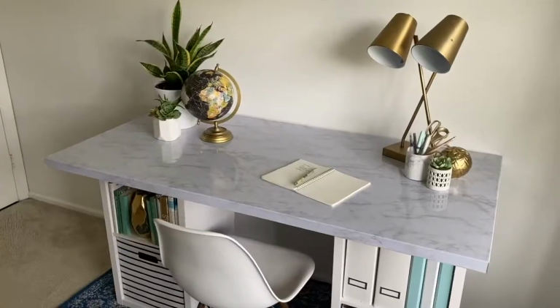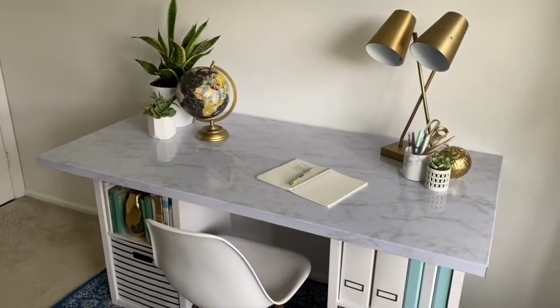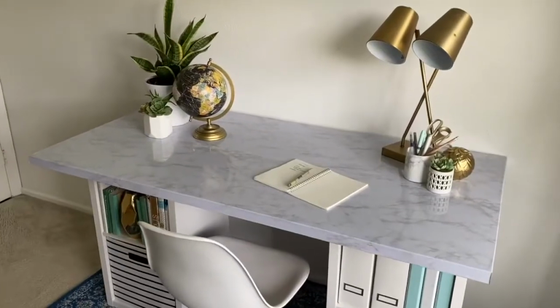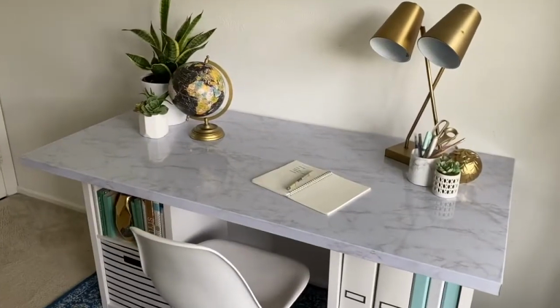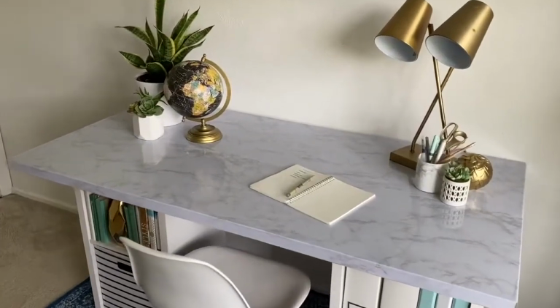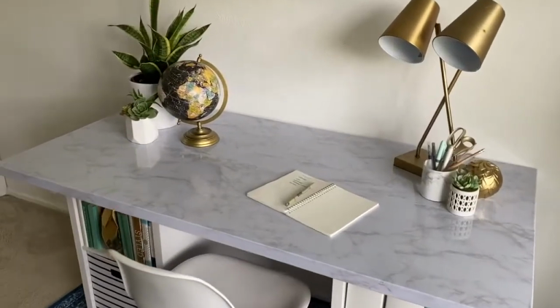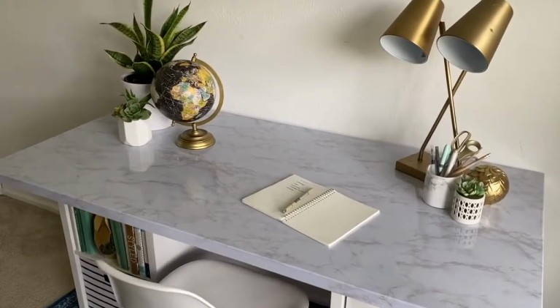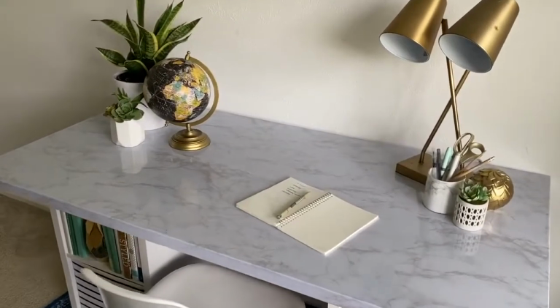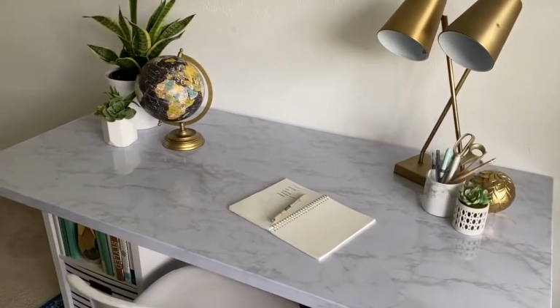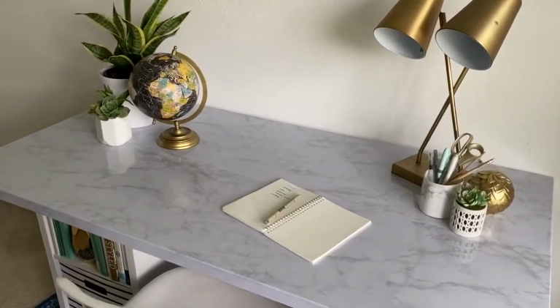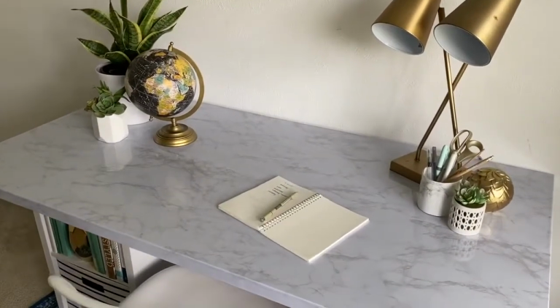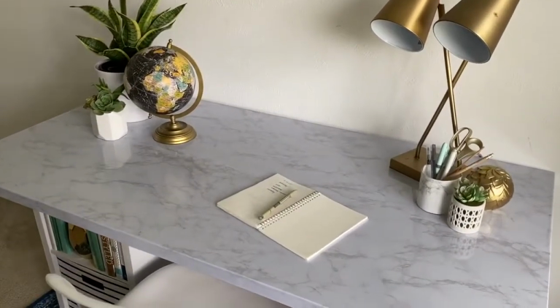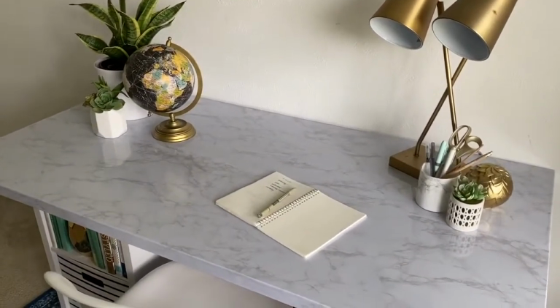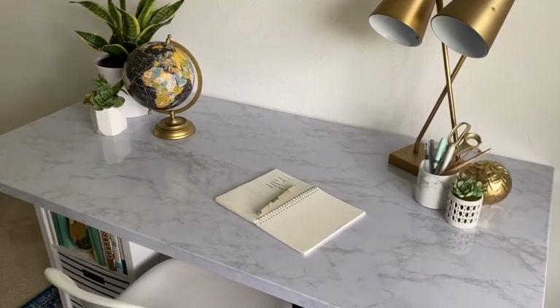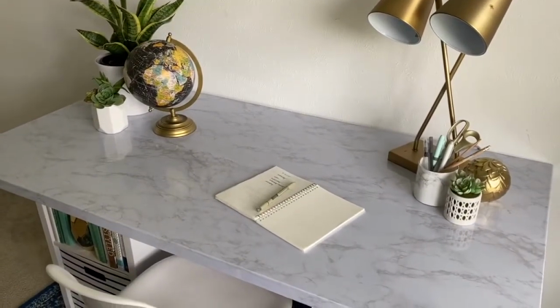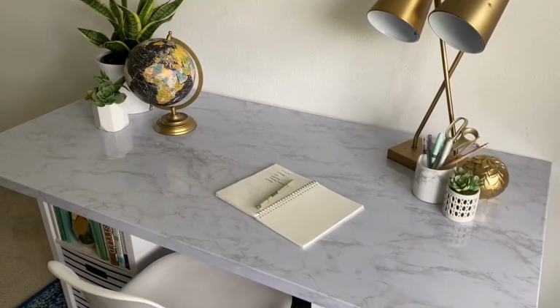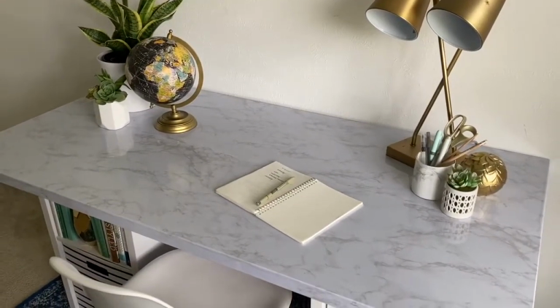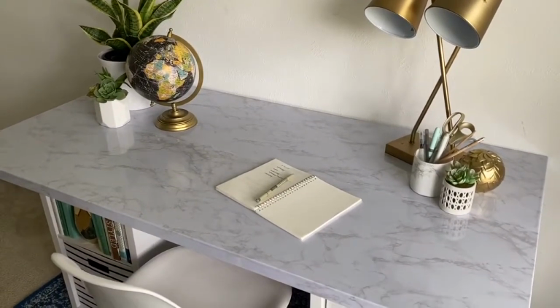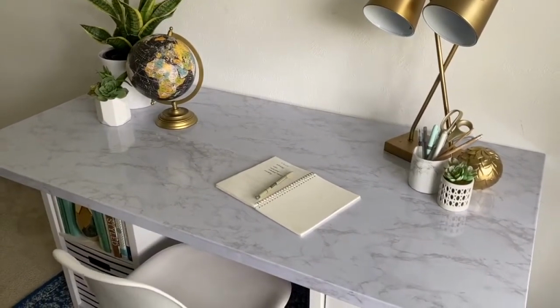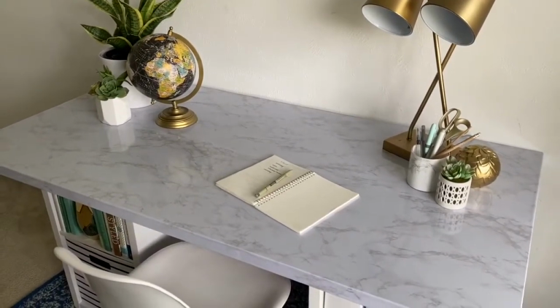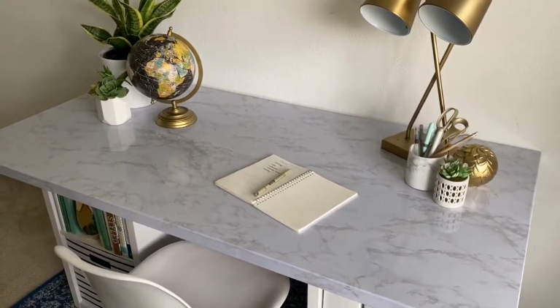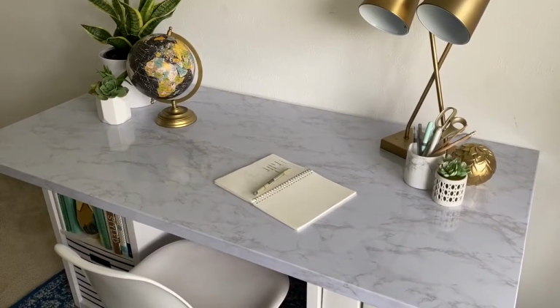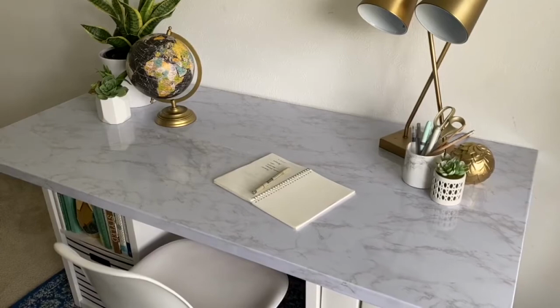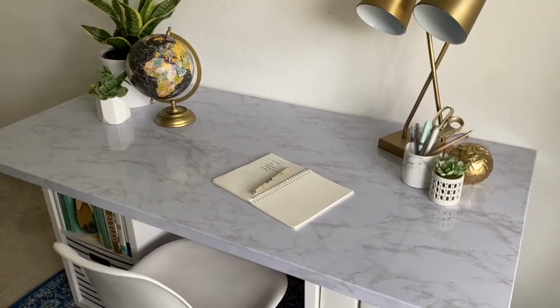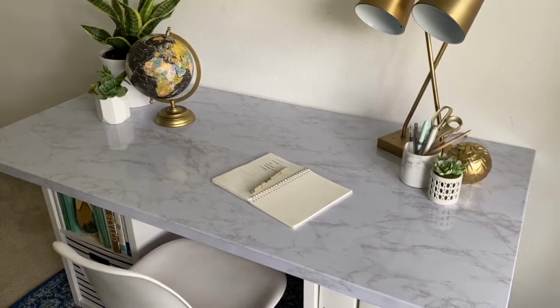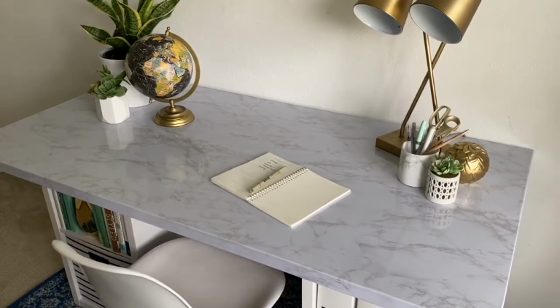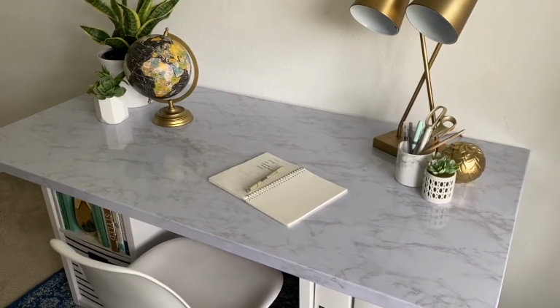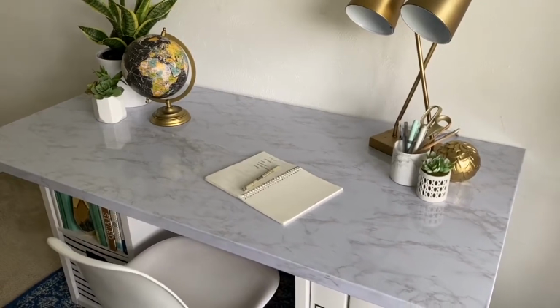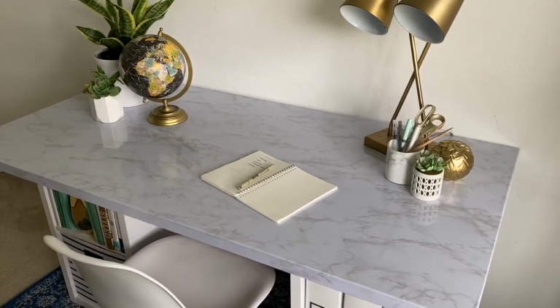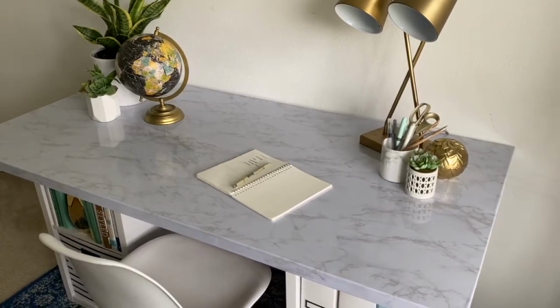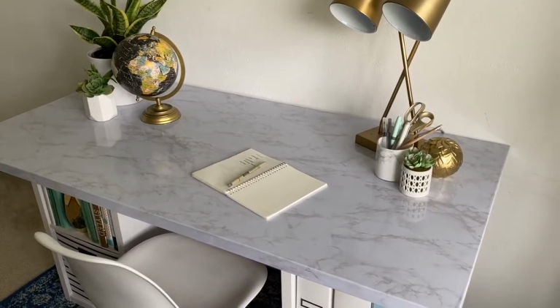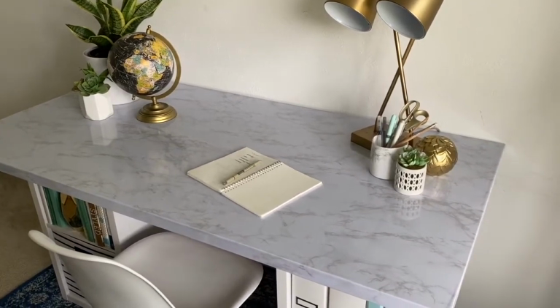I love the way that the marble contact paper worked out on this desk. I think it looks so pretty.